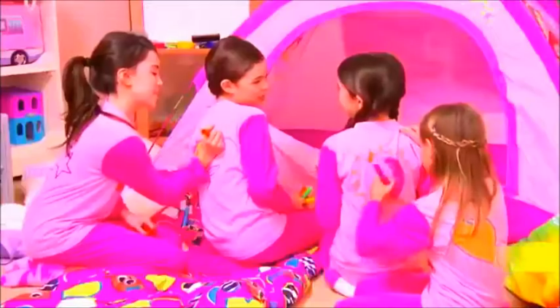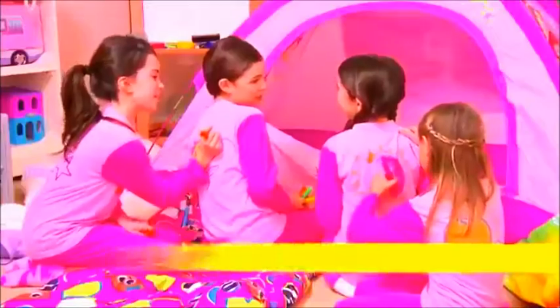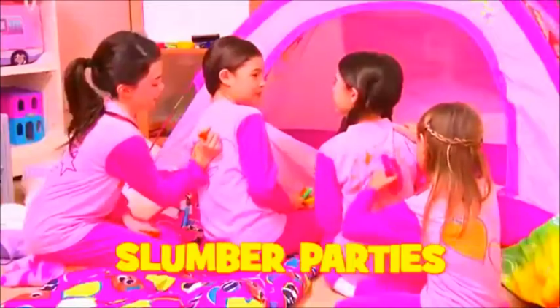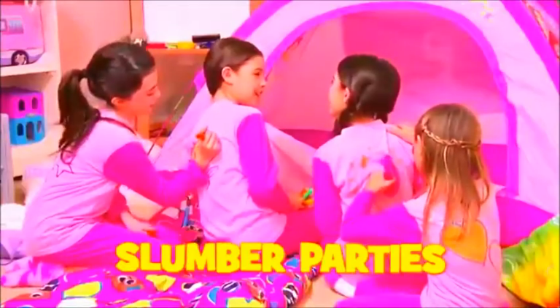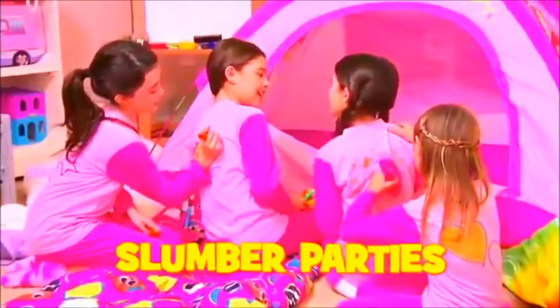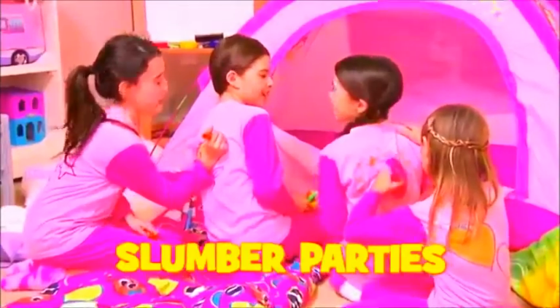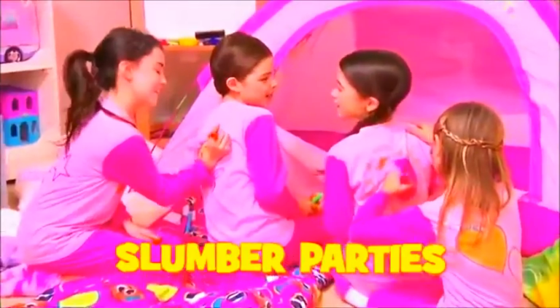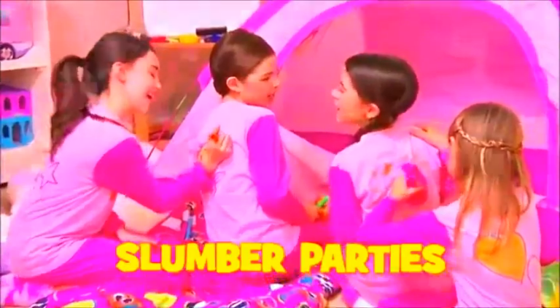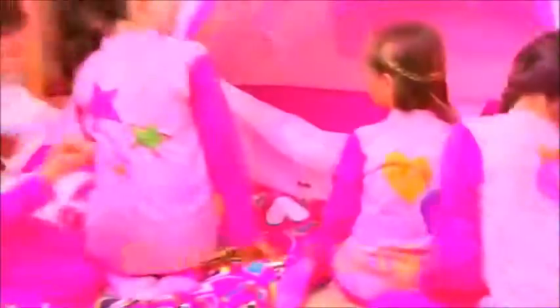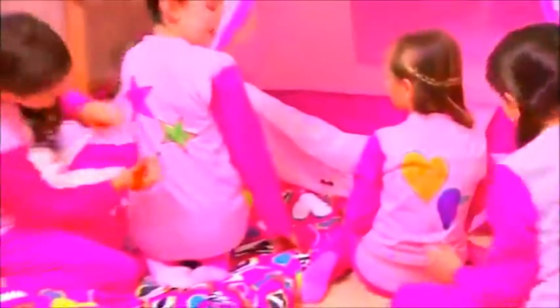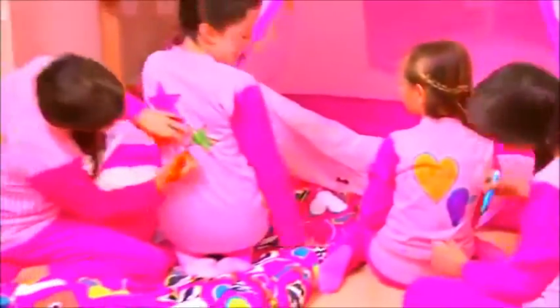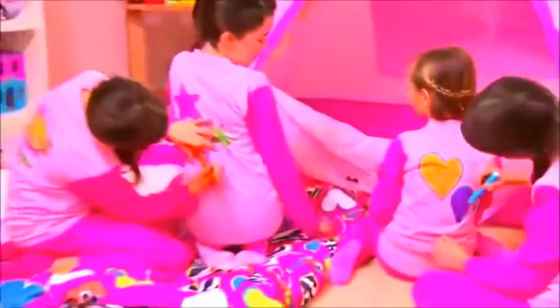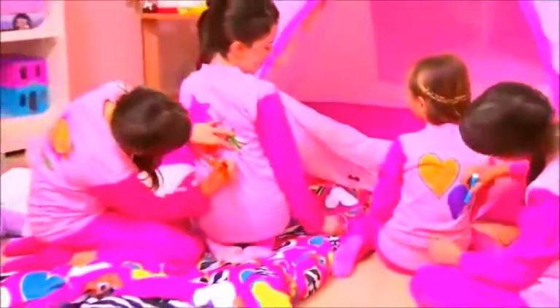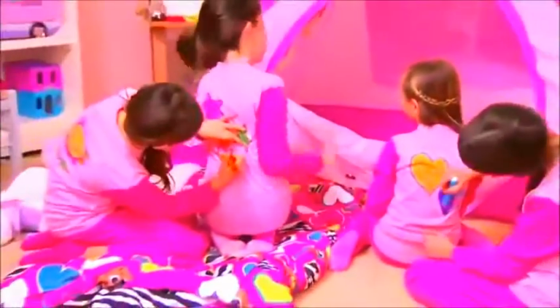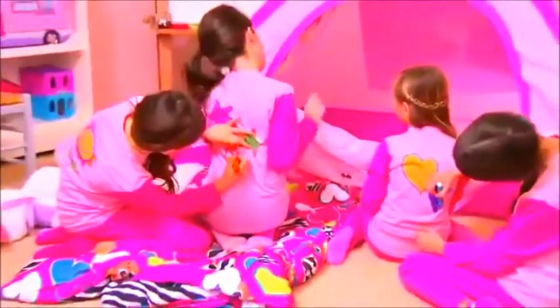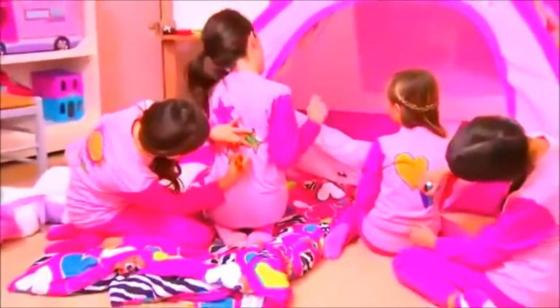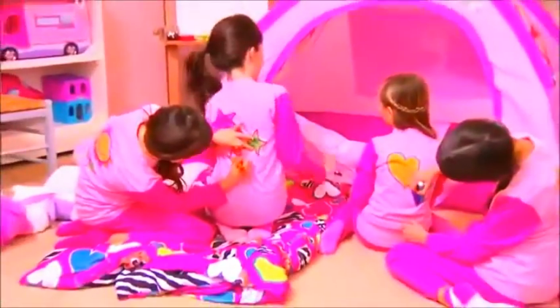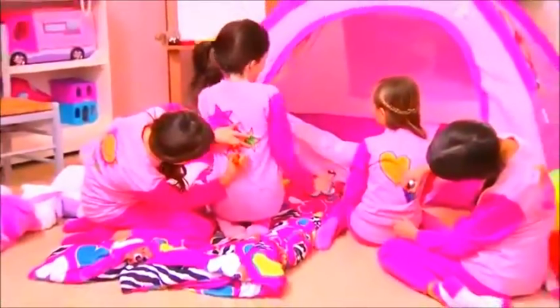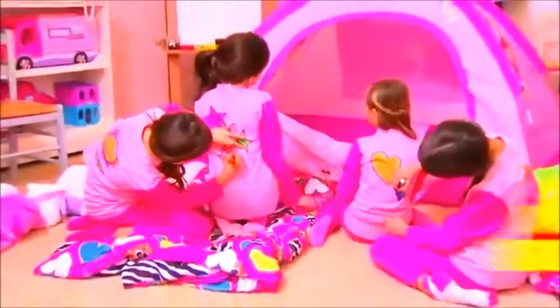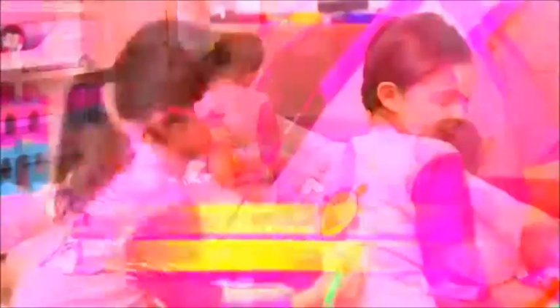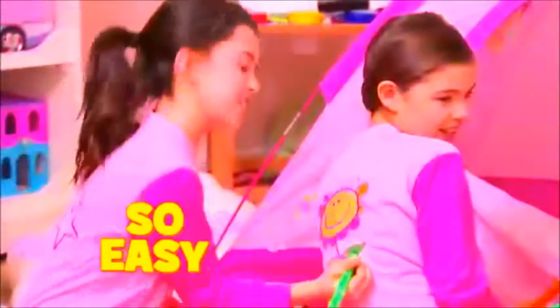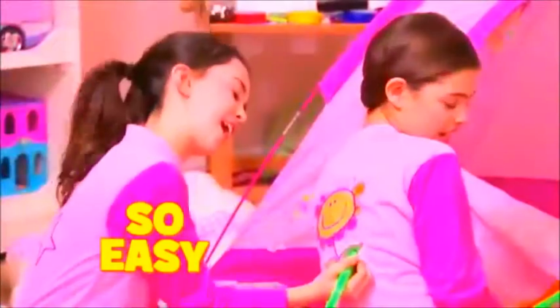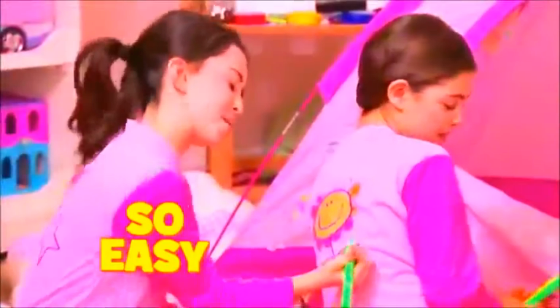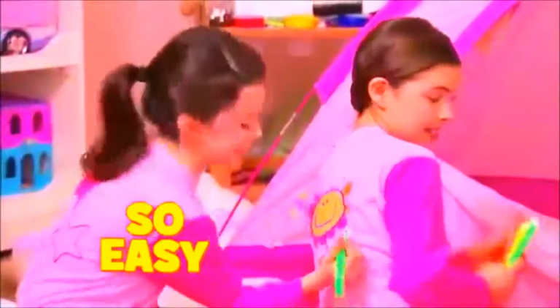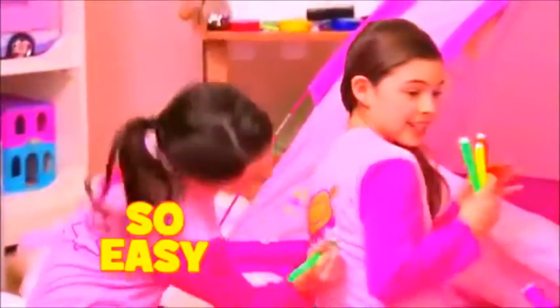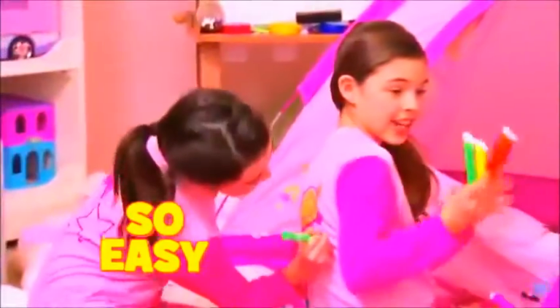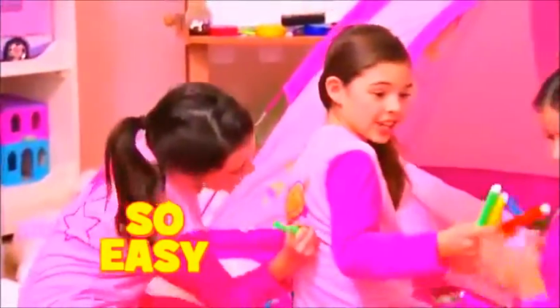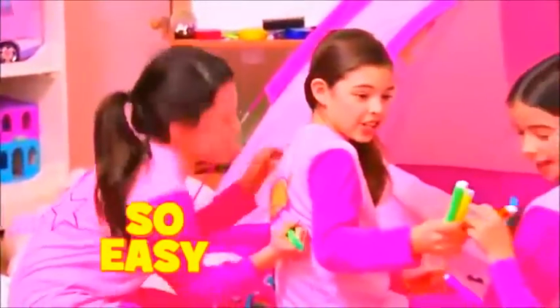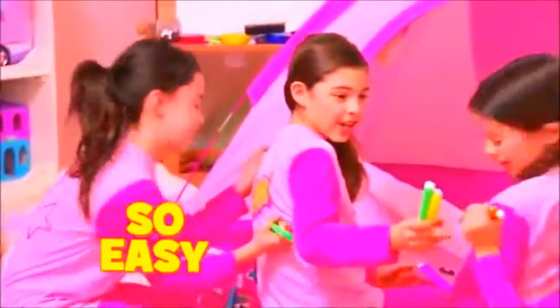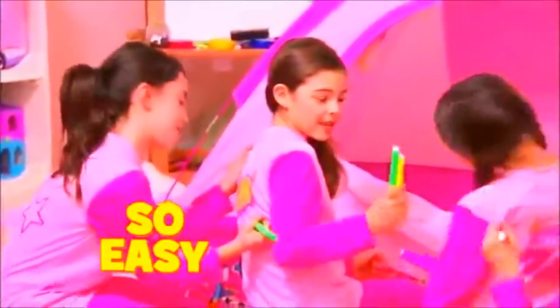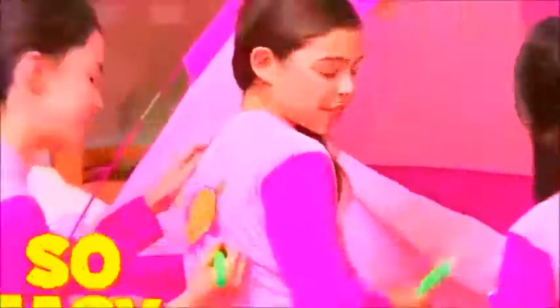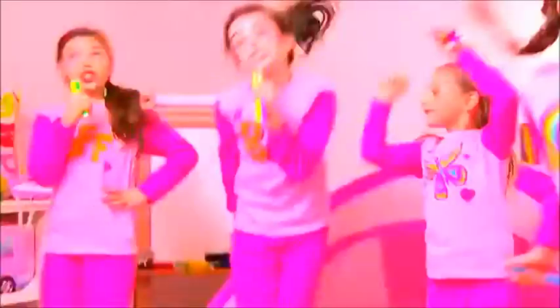Get arty at a slumber party! There are dozens of designs for sleepy time! So easy, kids of any age can use Draw Jammies!